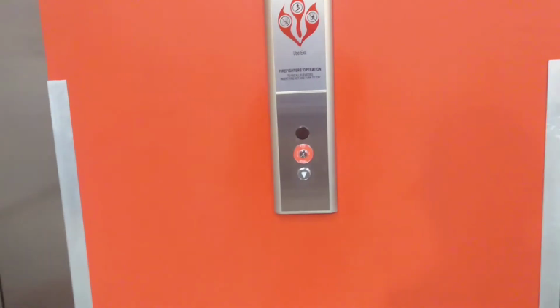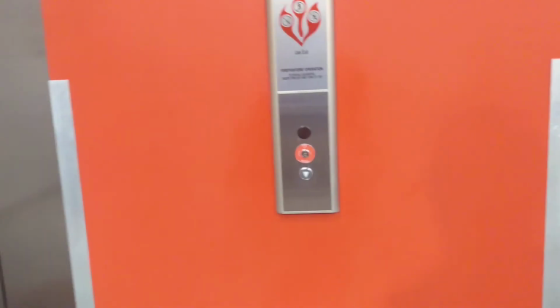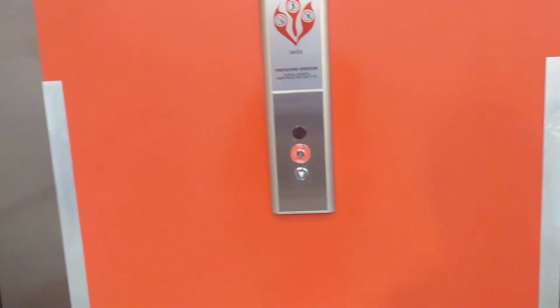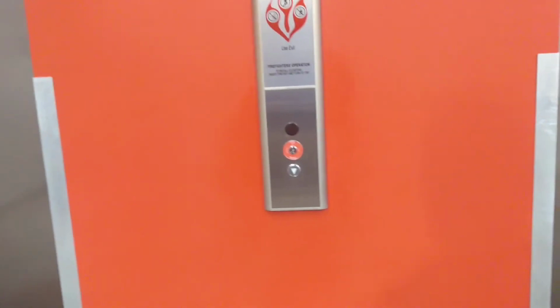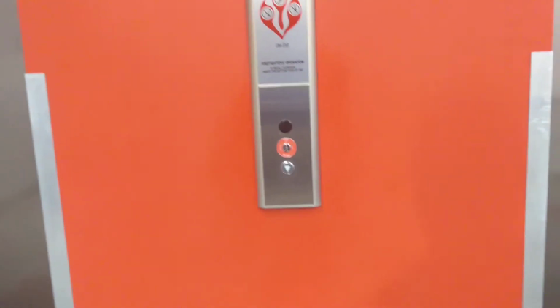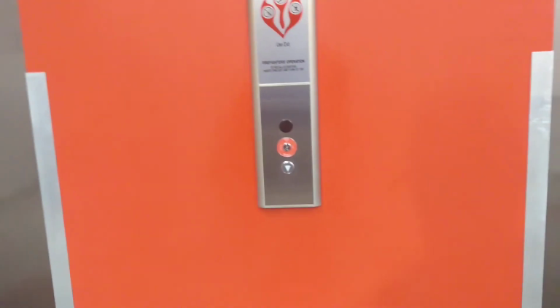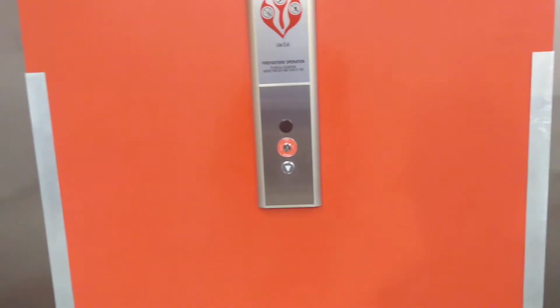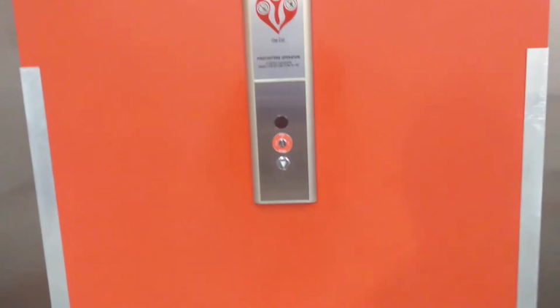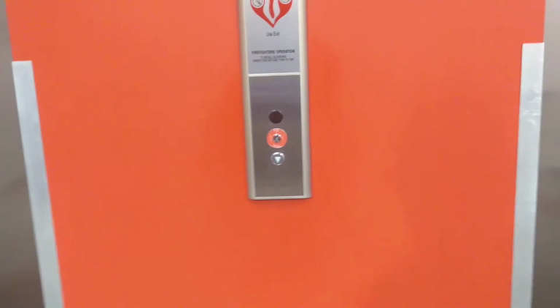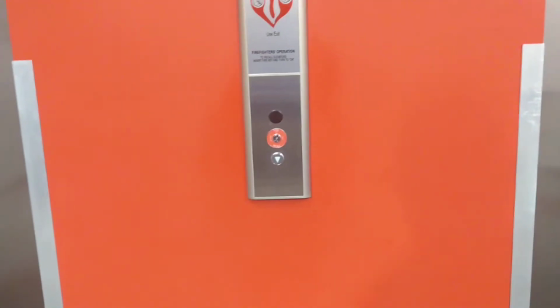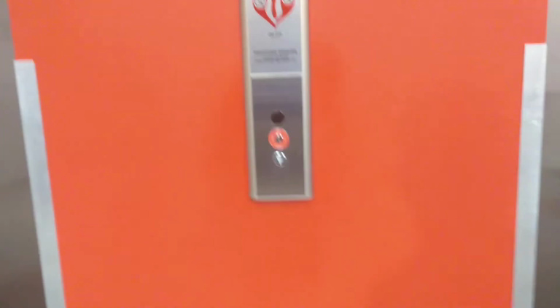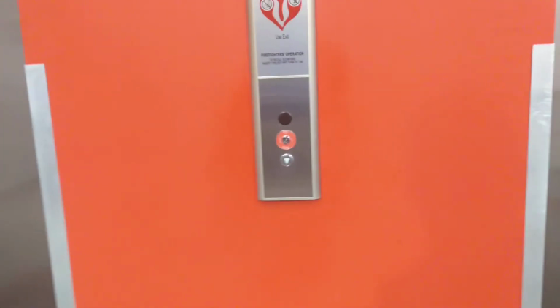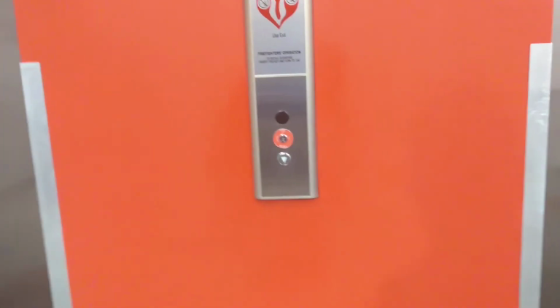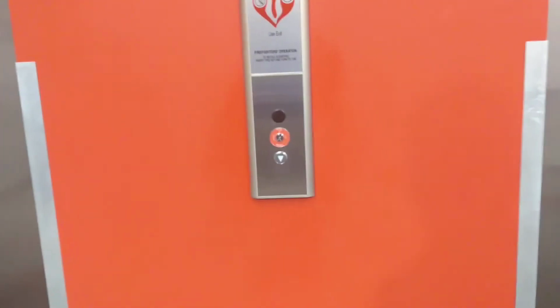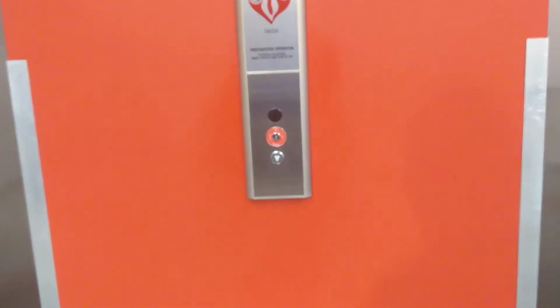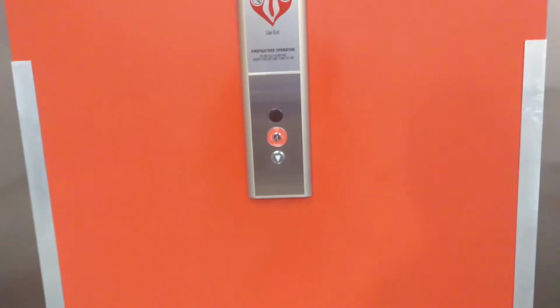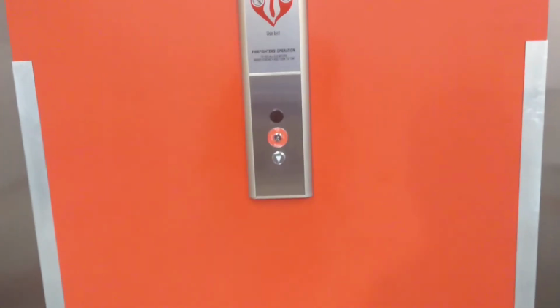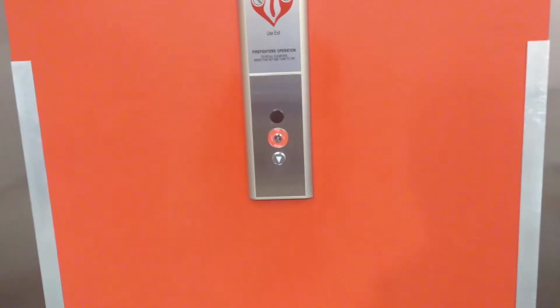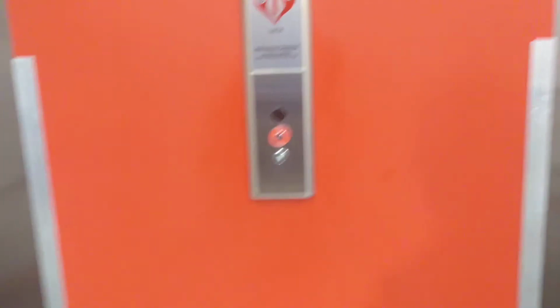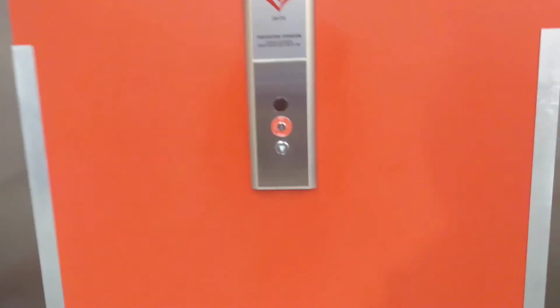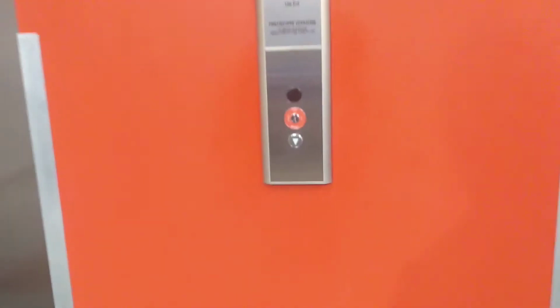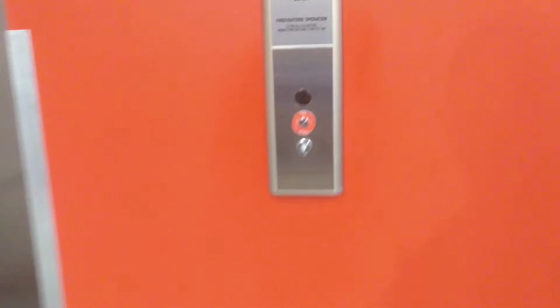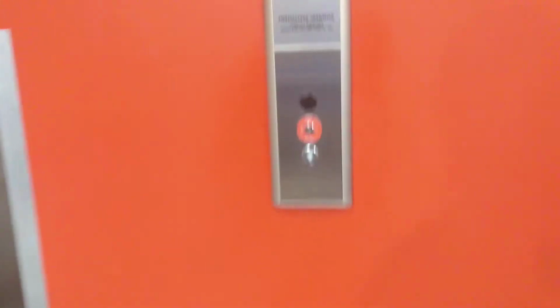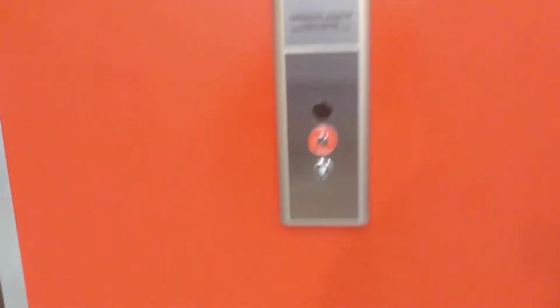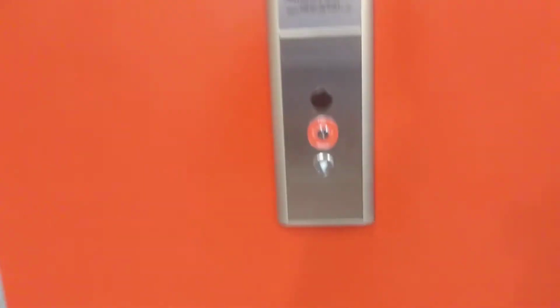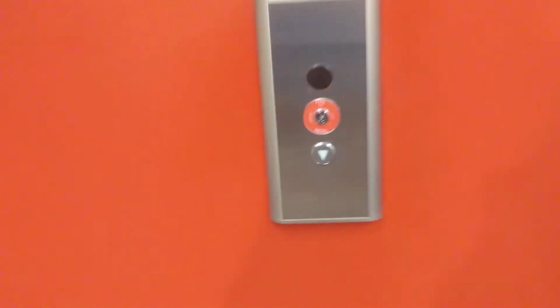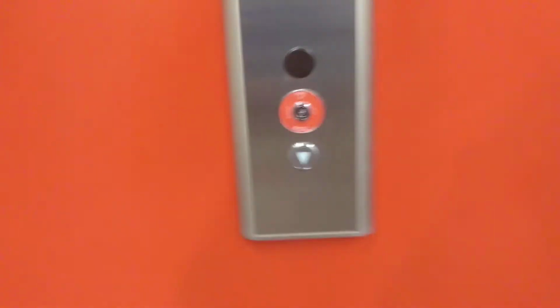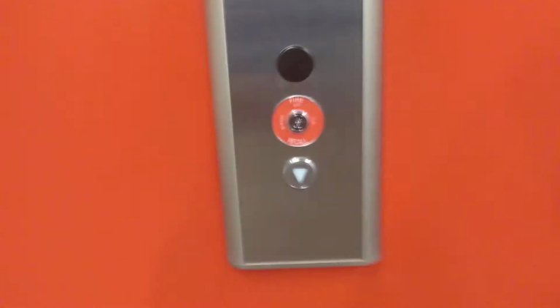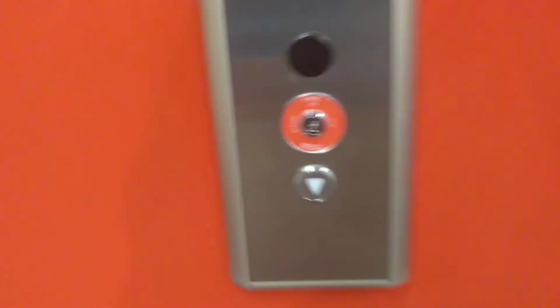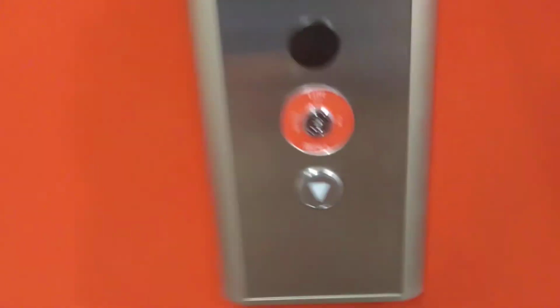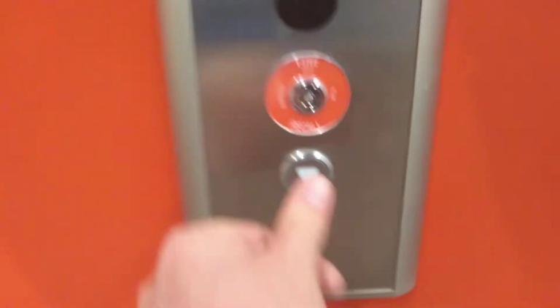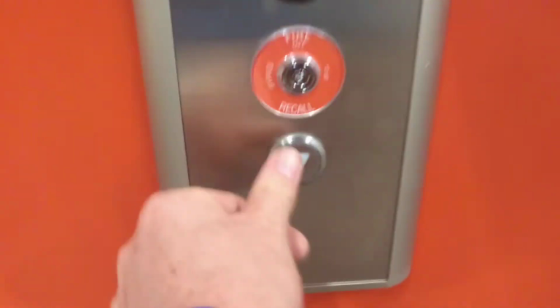This is going to be the elevator at Bye Bye Baby in West Hartford, Connecticut. Looks like we got a Kone.